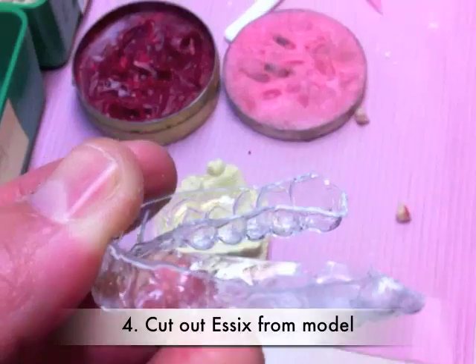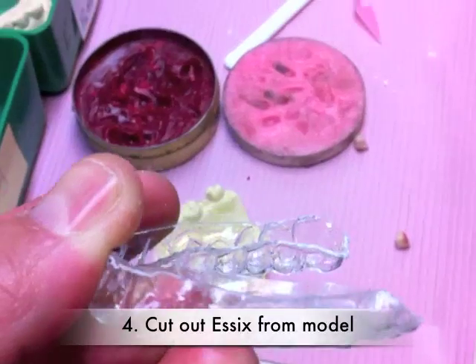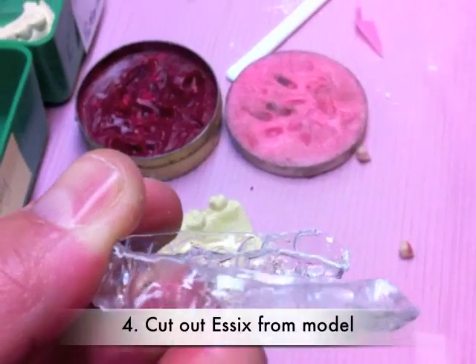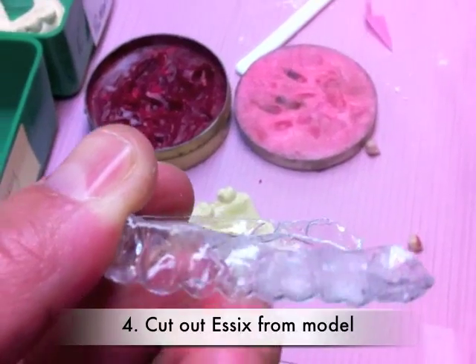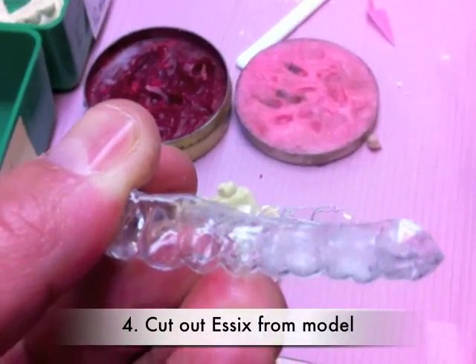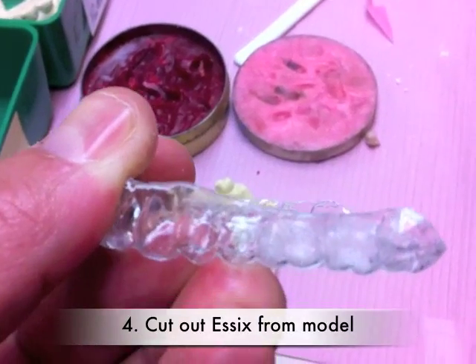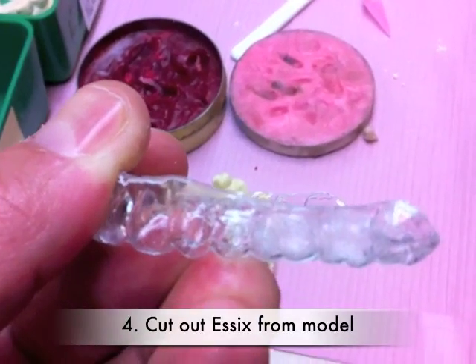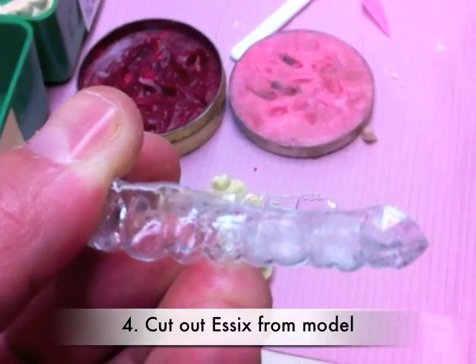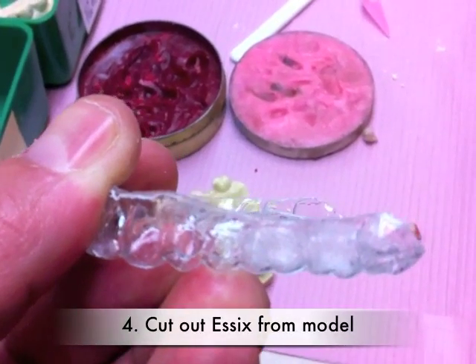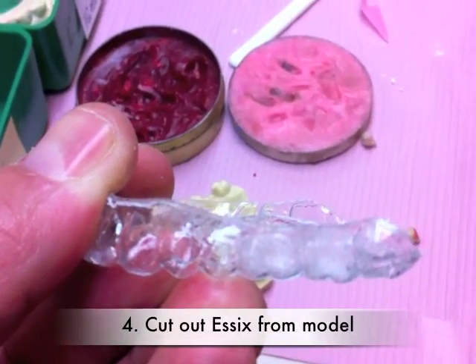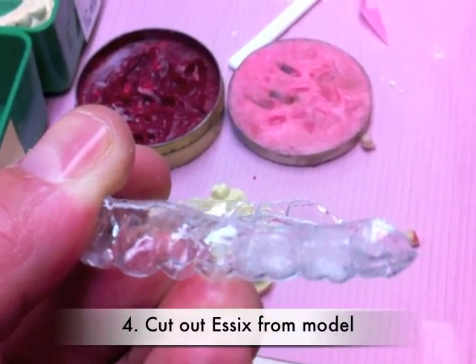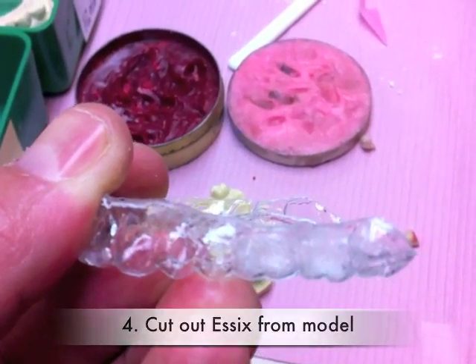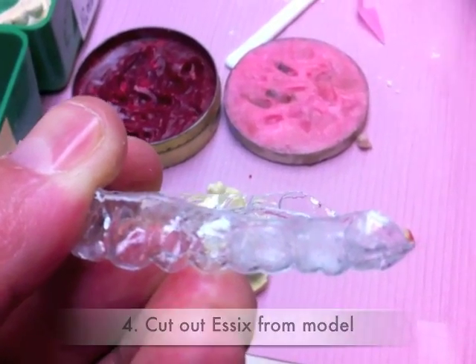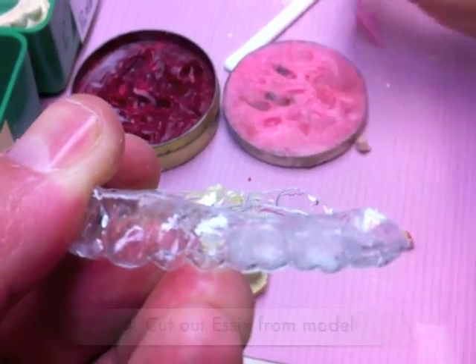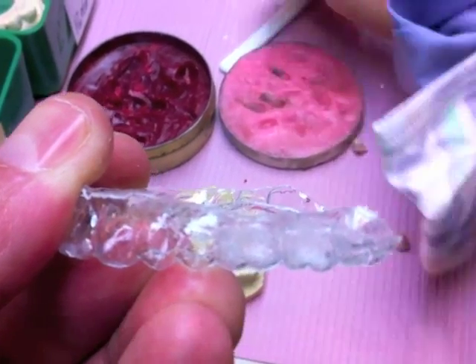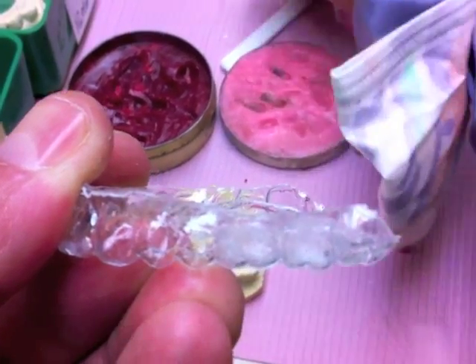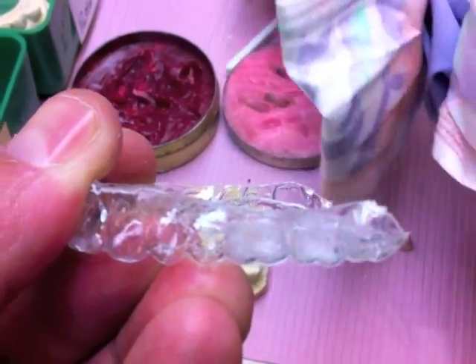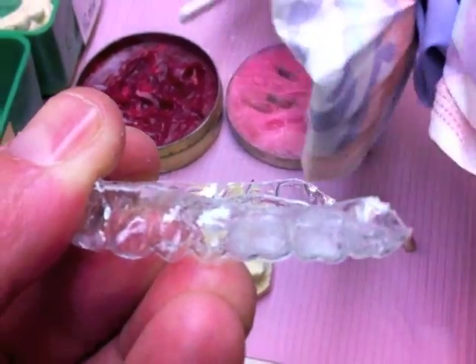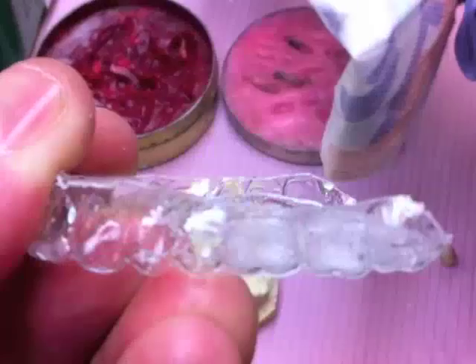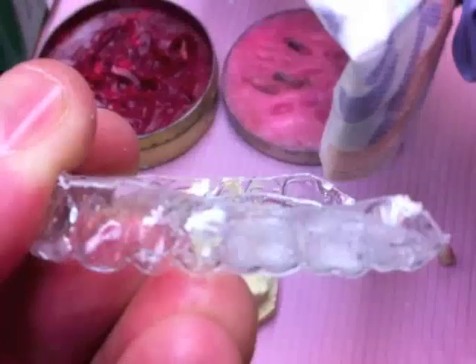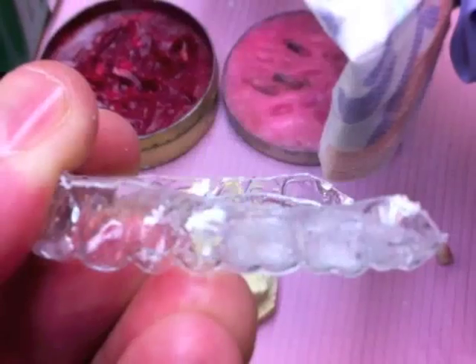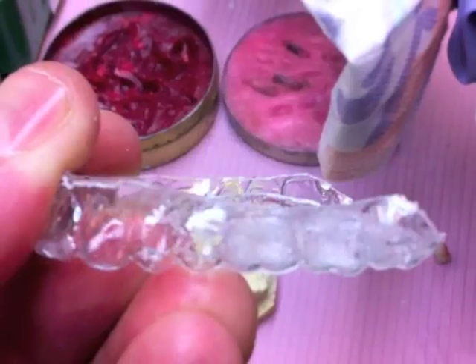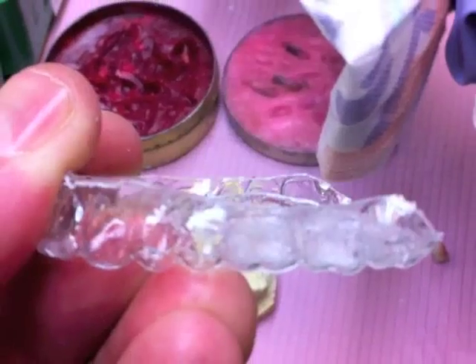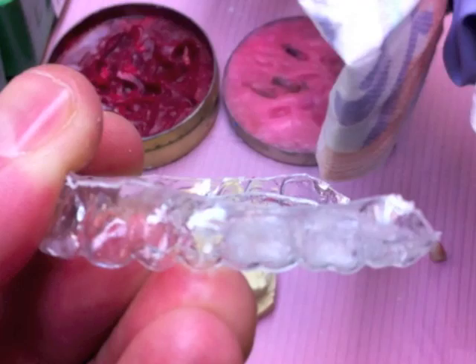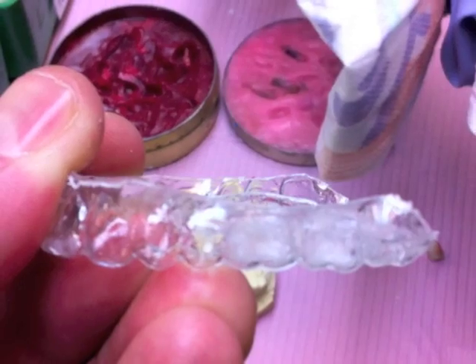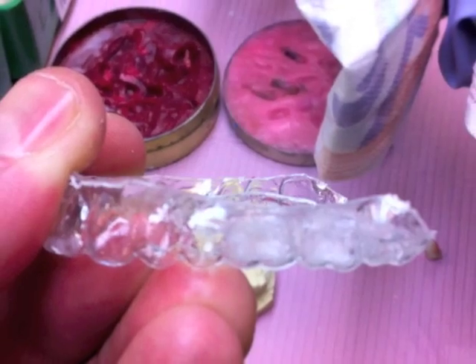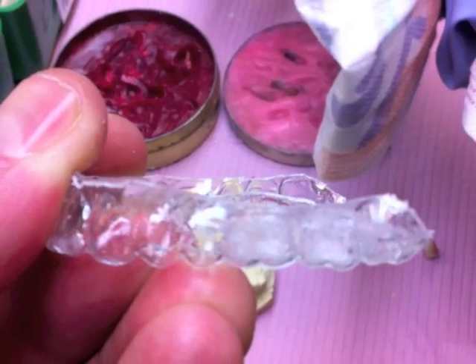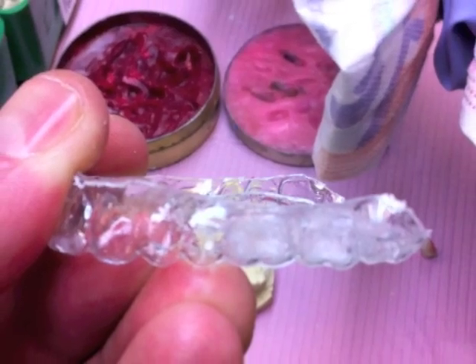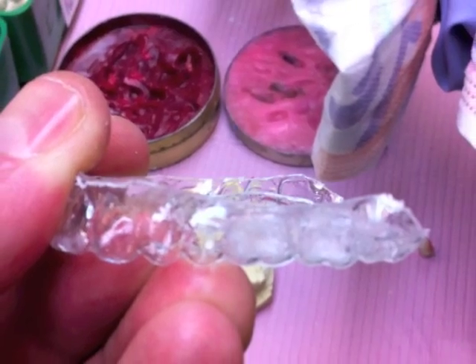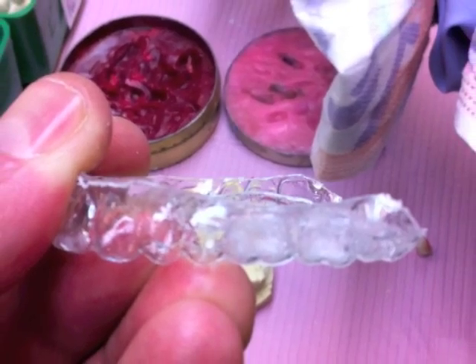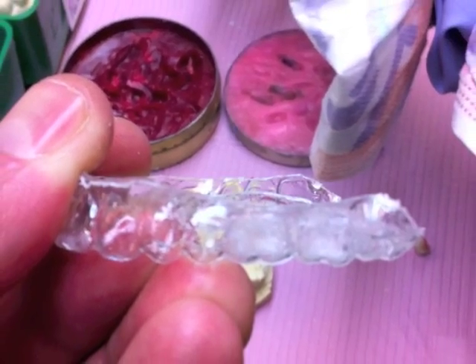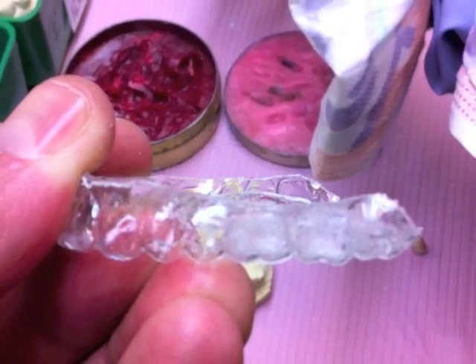Next, you can roughen the inside of the SX where the missing teeth are with a fissure burr.